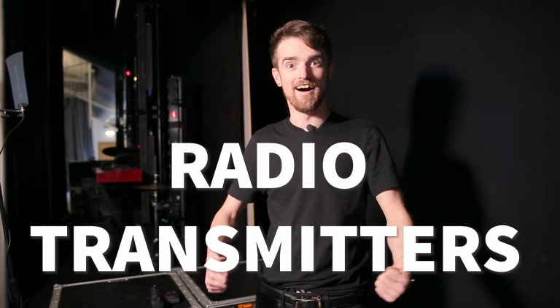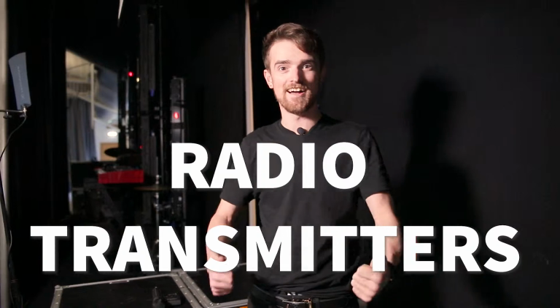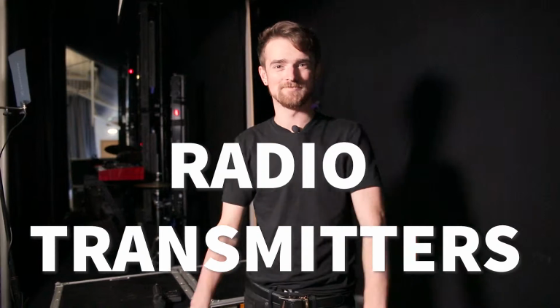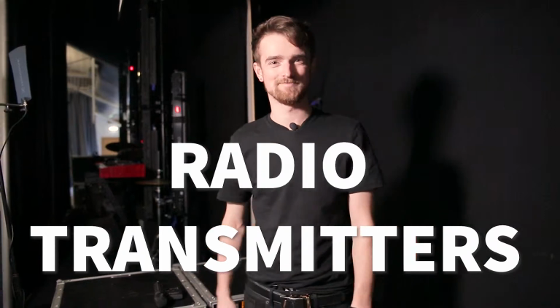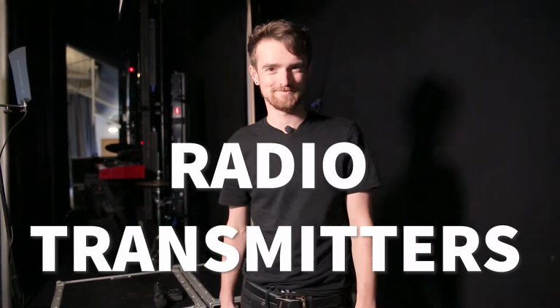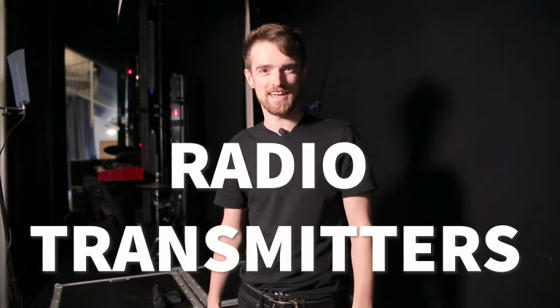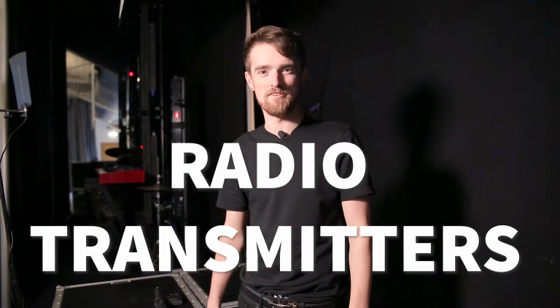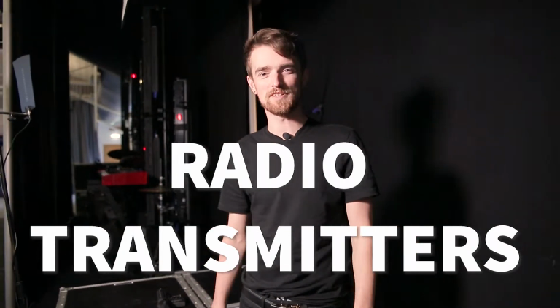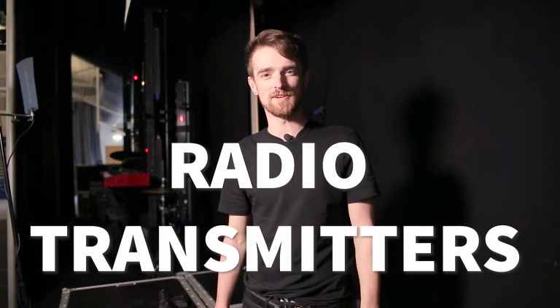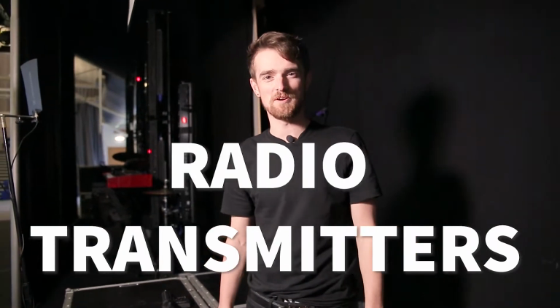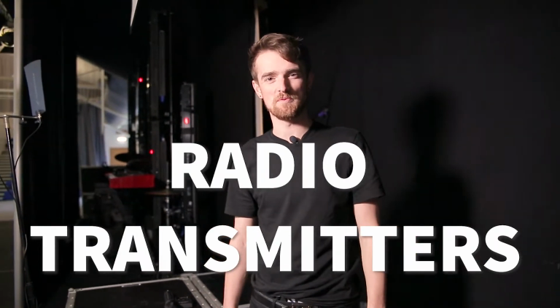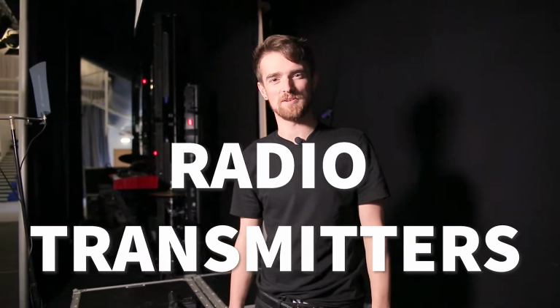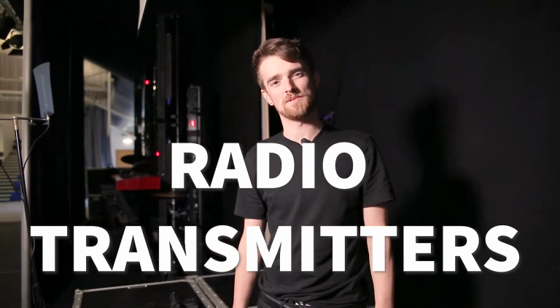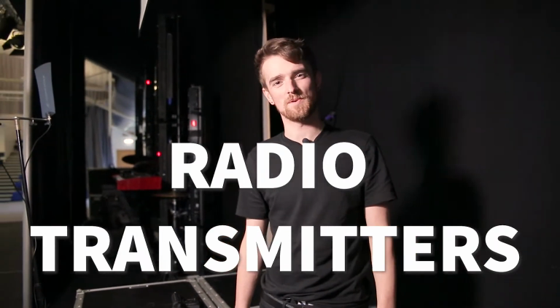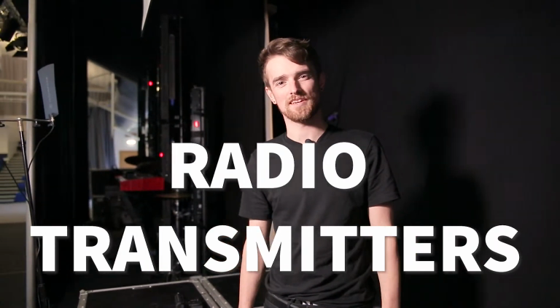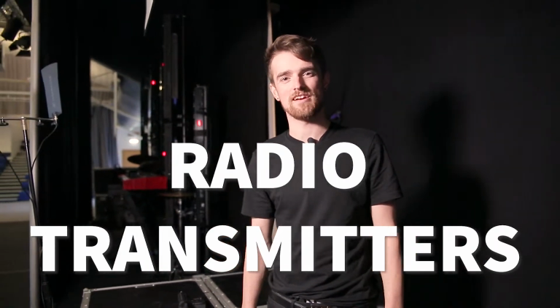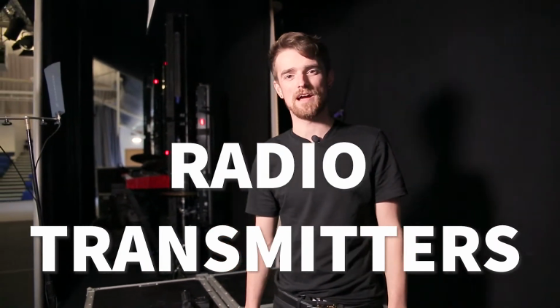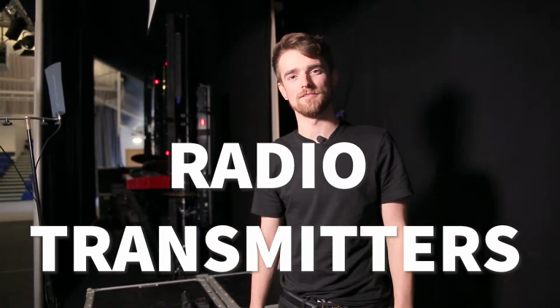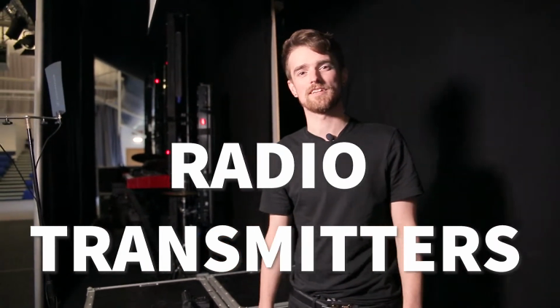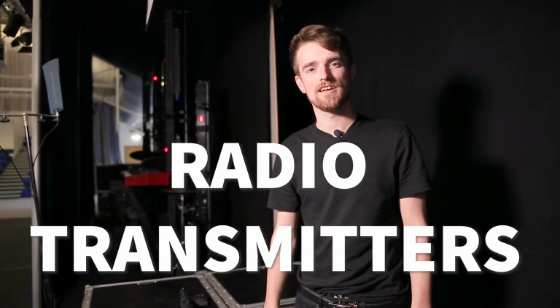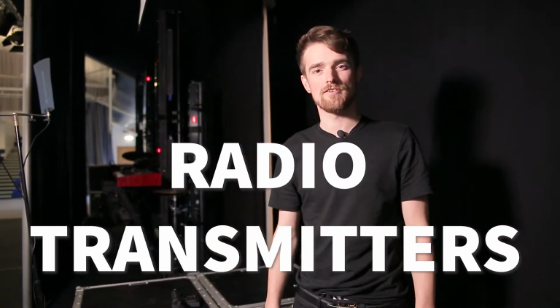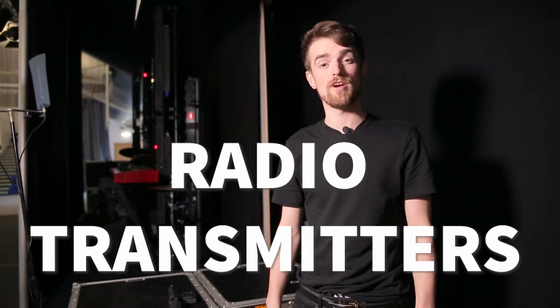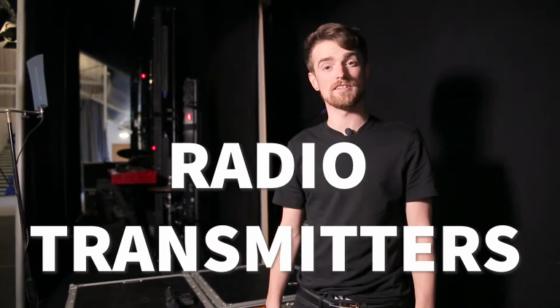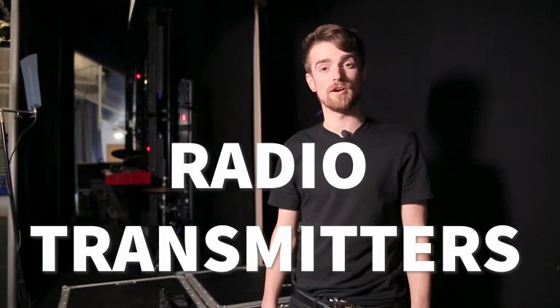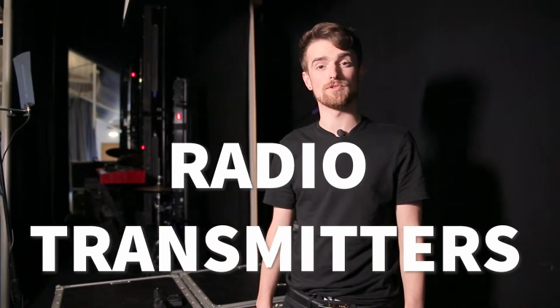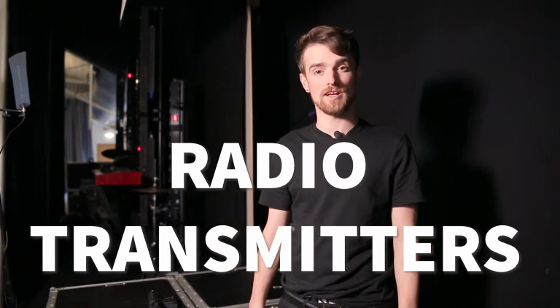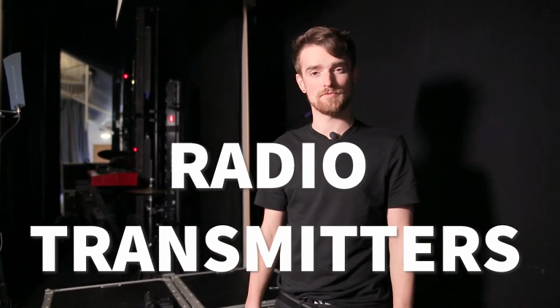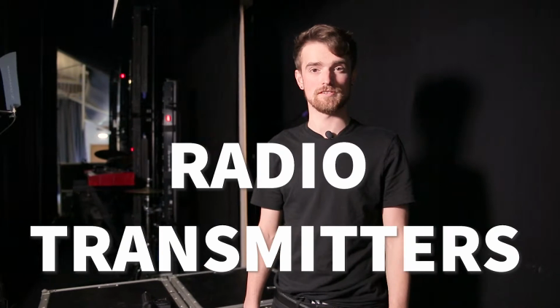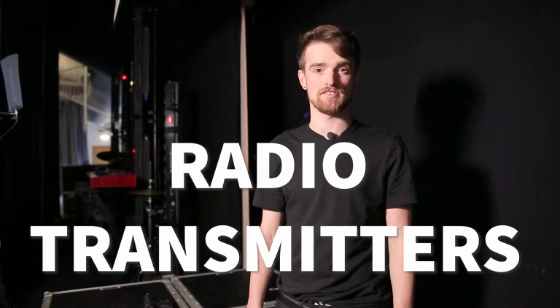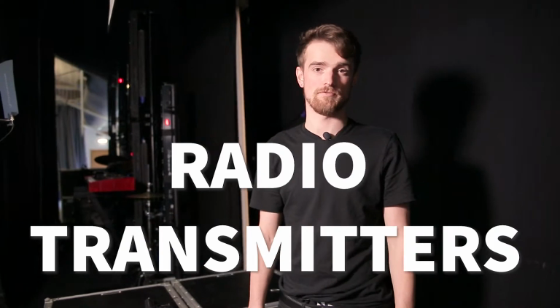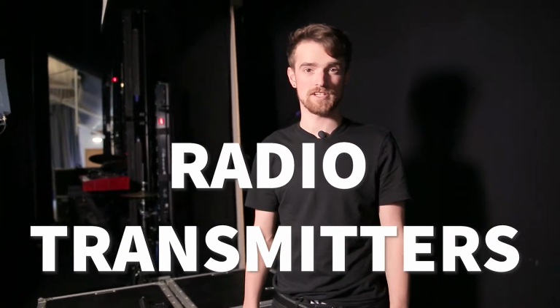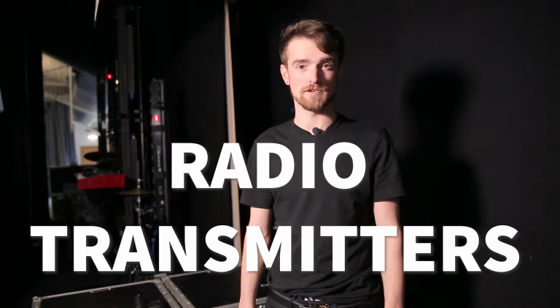Hi! In this video we're going to be talking about radio transmitters and receivers.